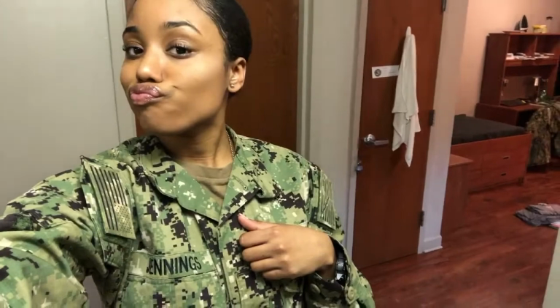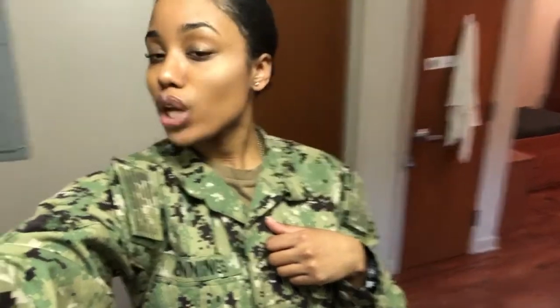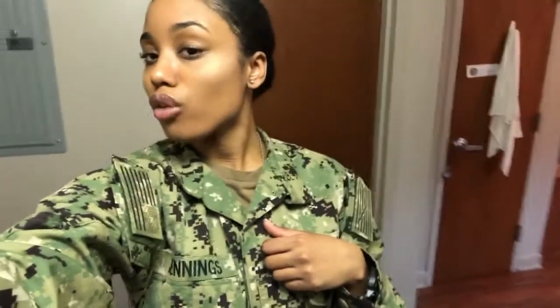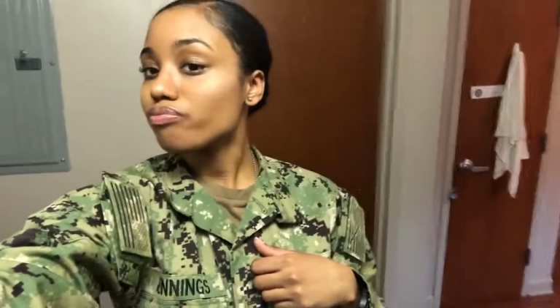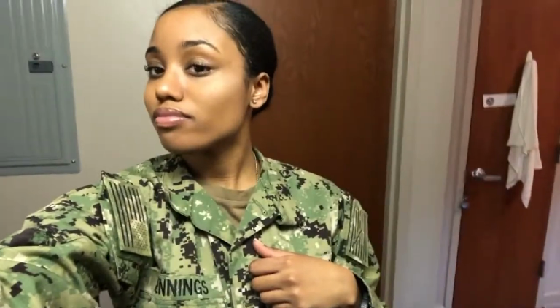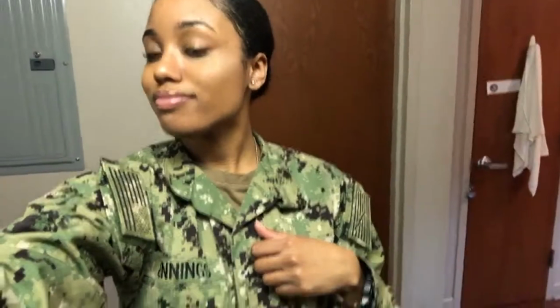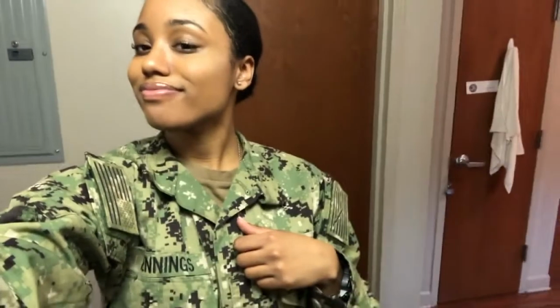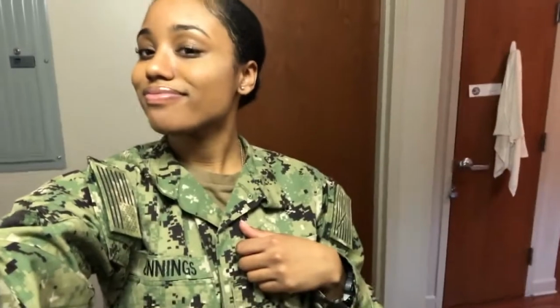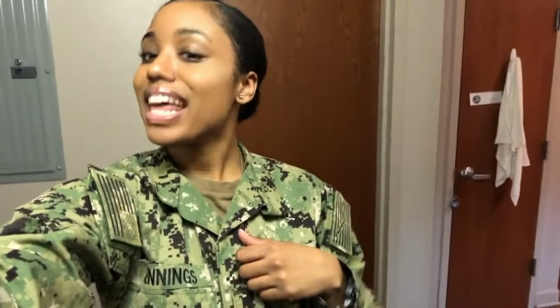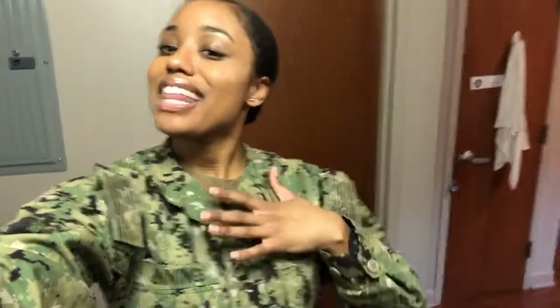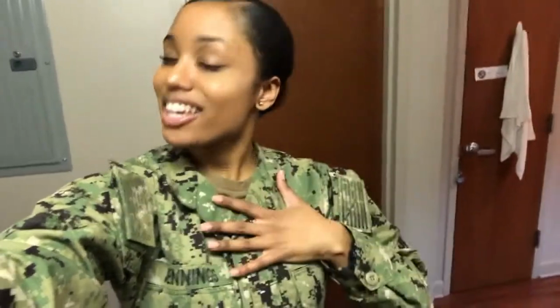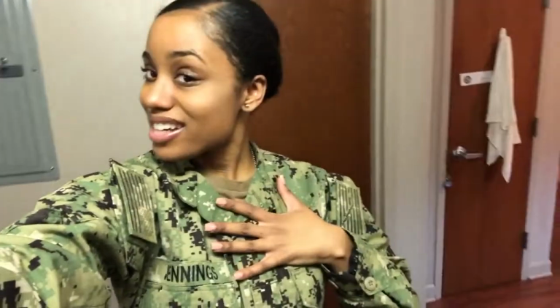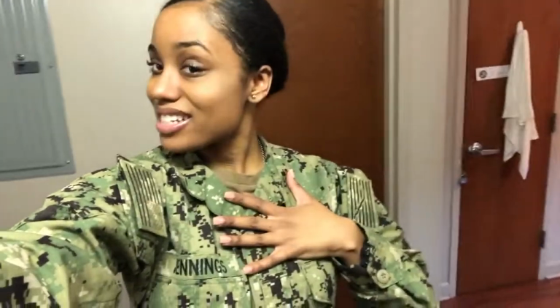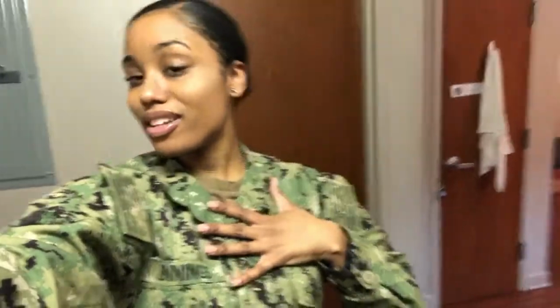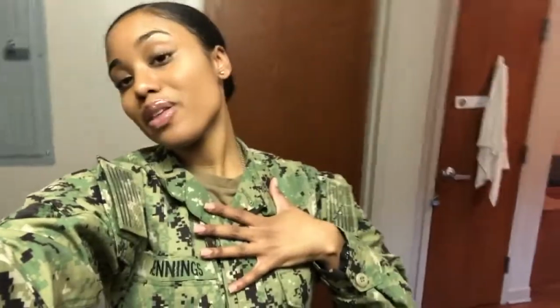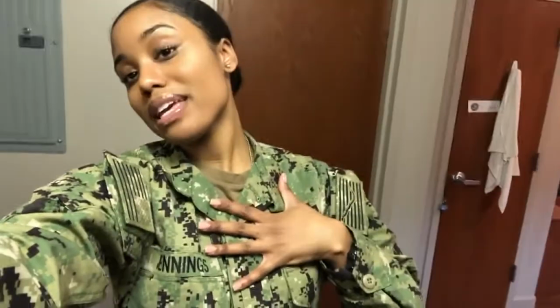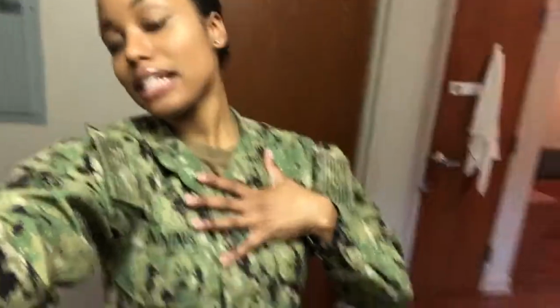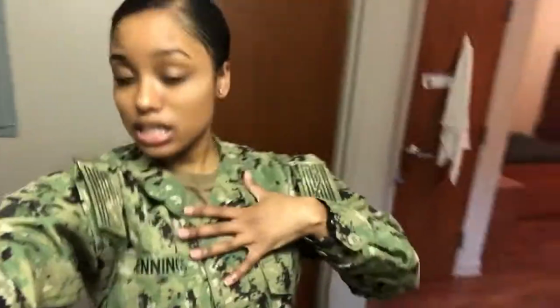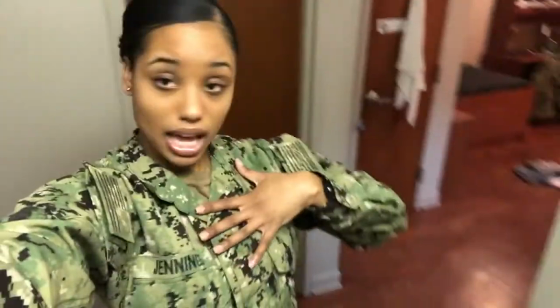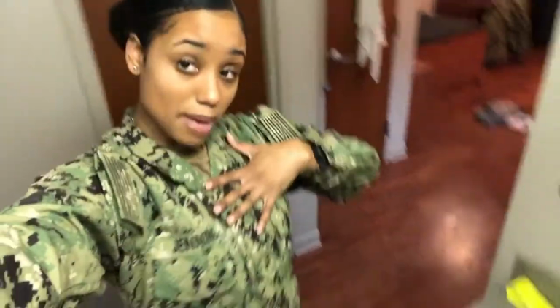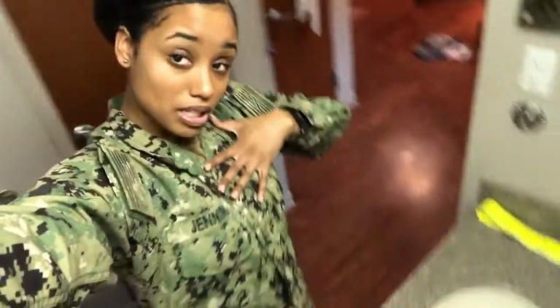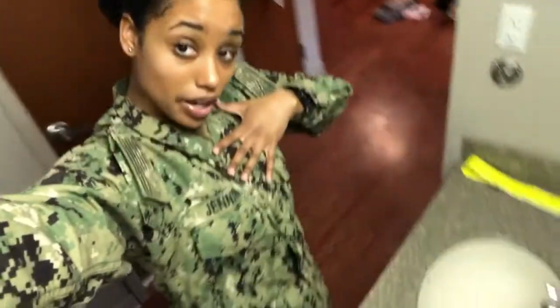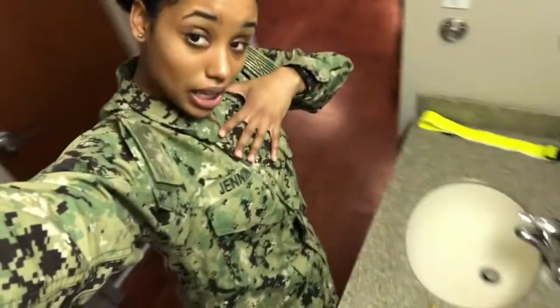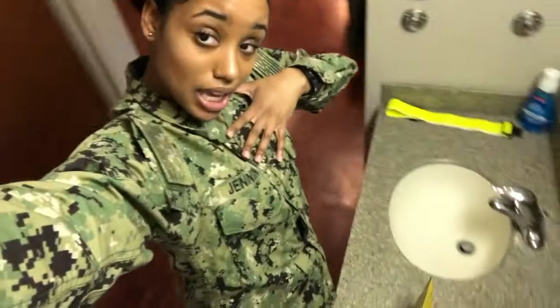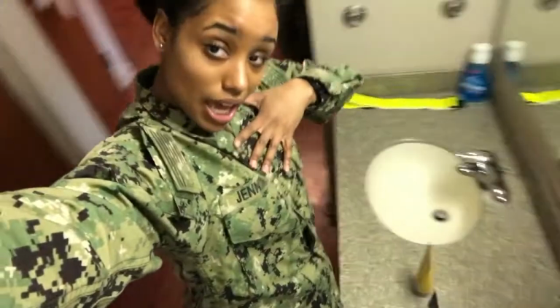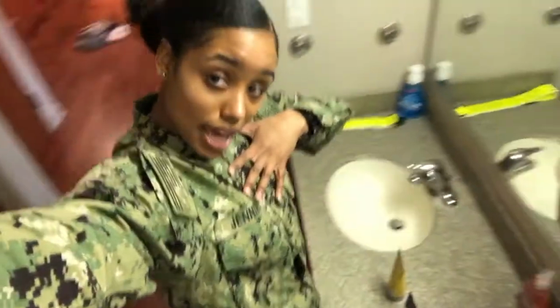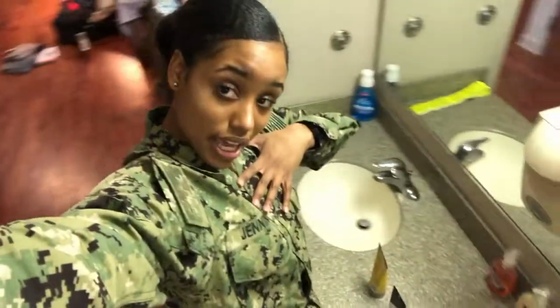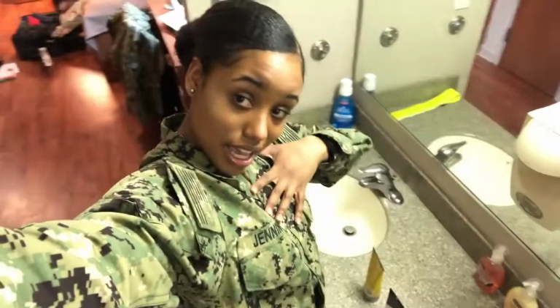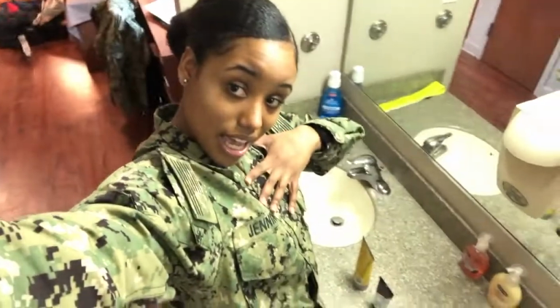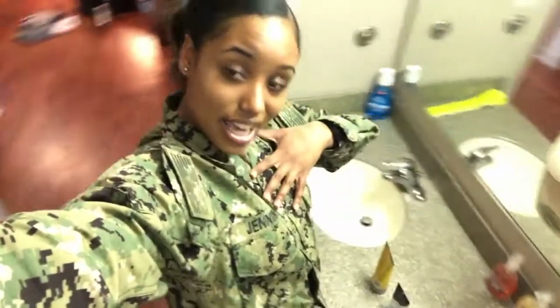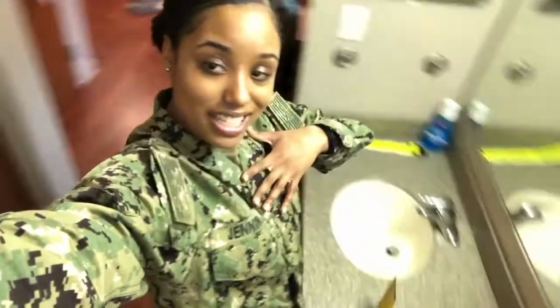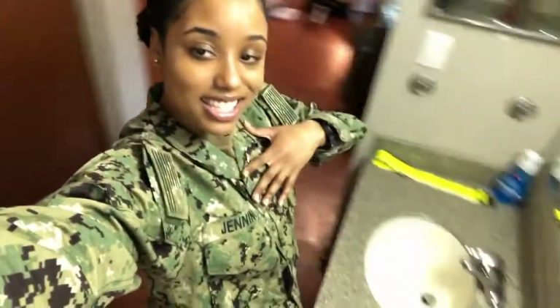Thank you for watching this video. I am Sienna Alia, aka CC. Have a blessed day.